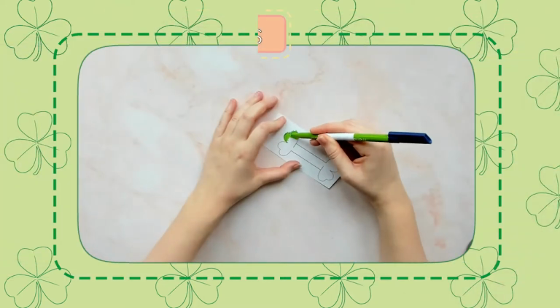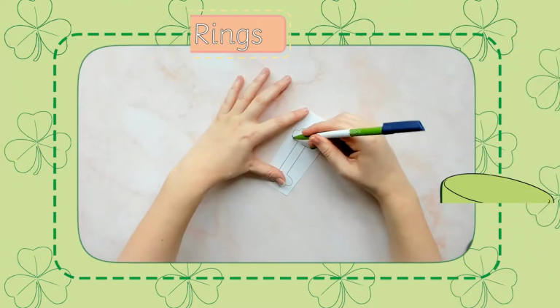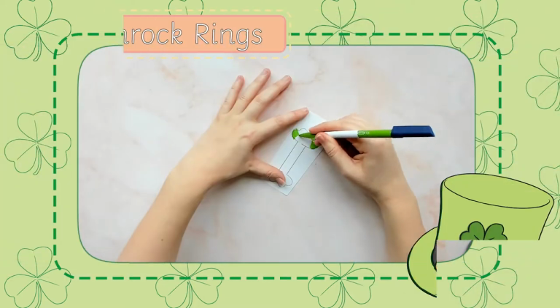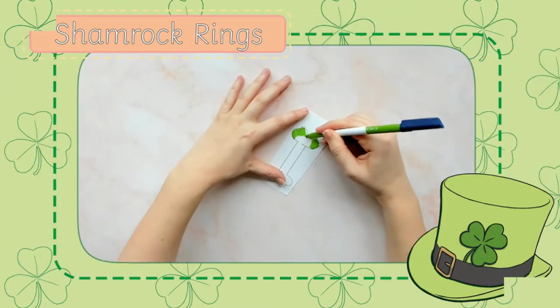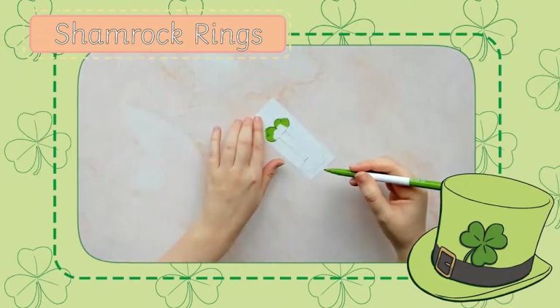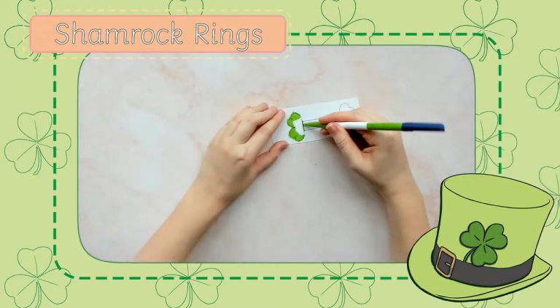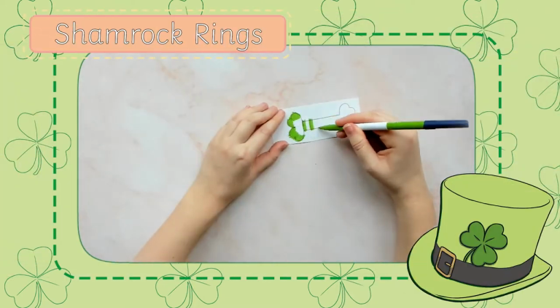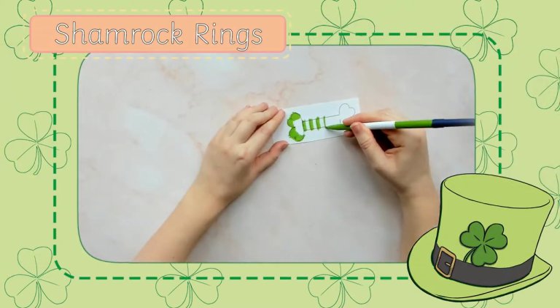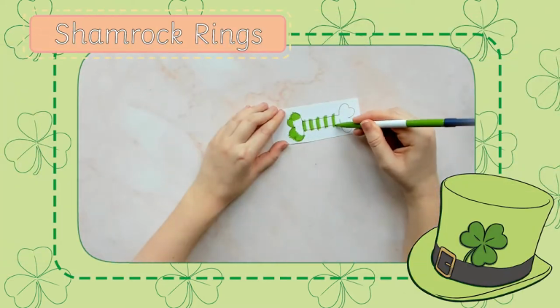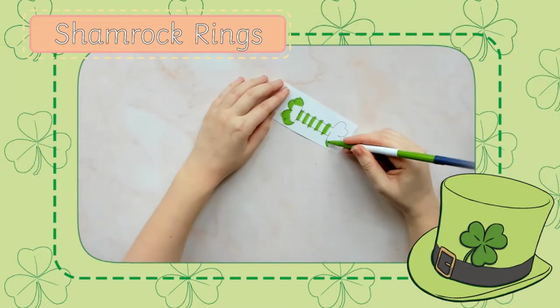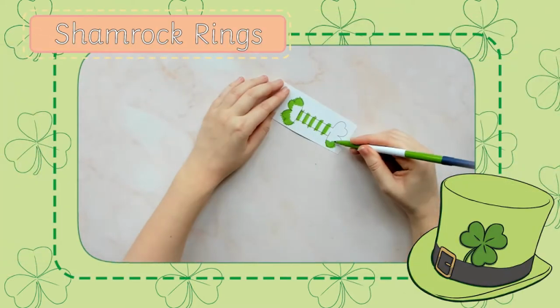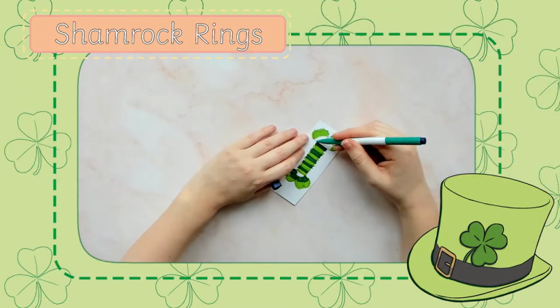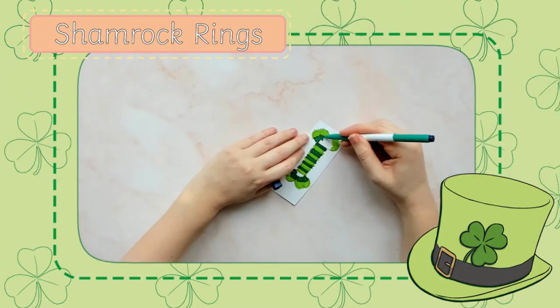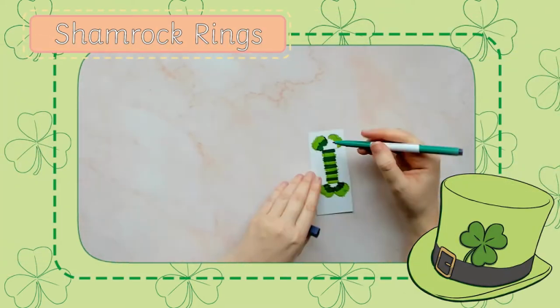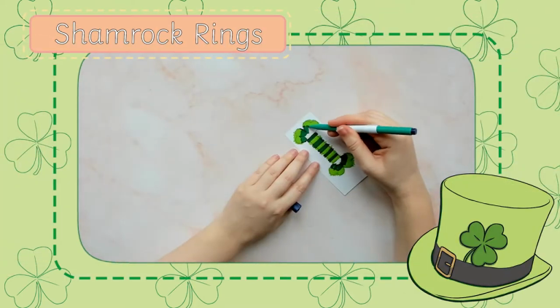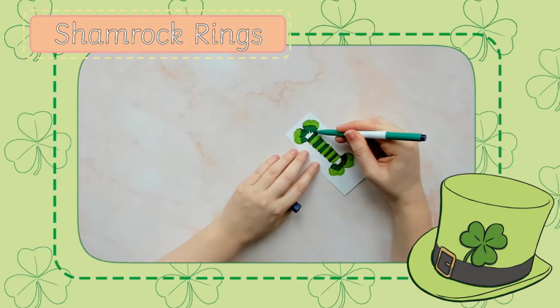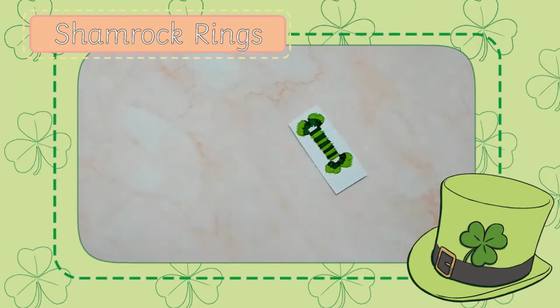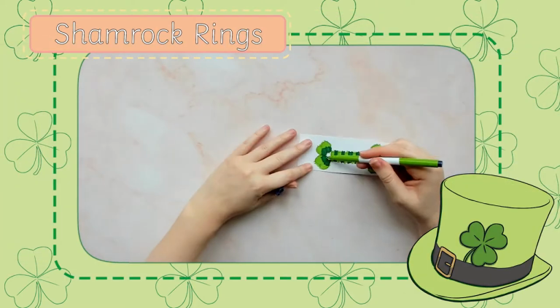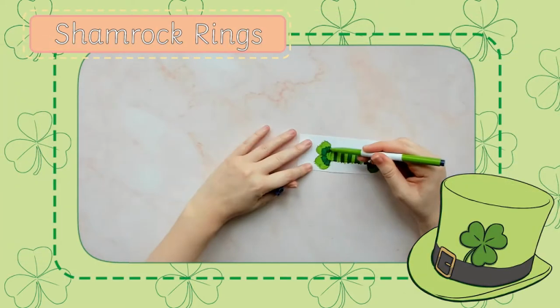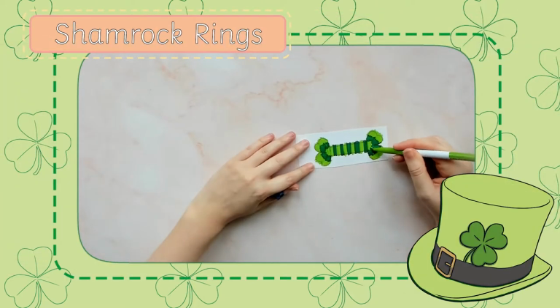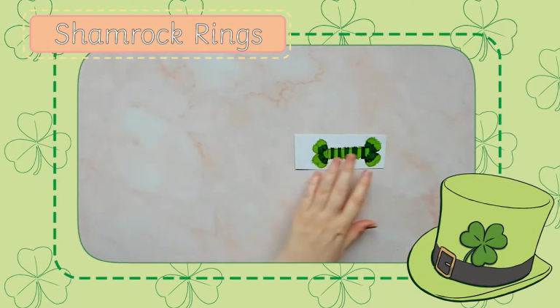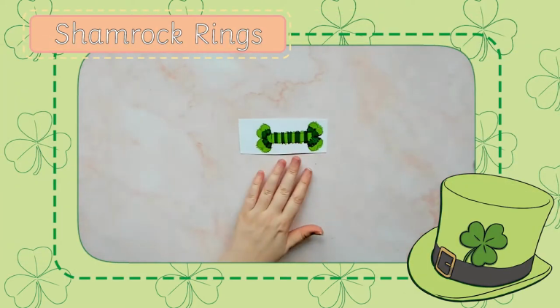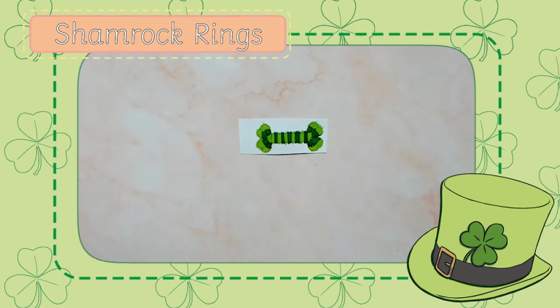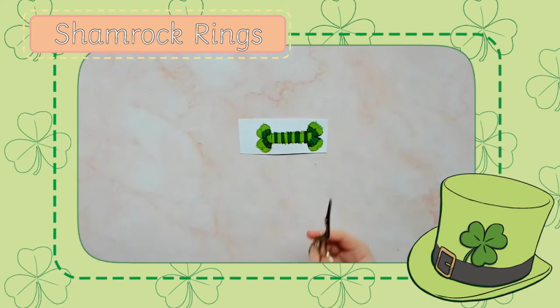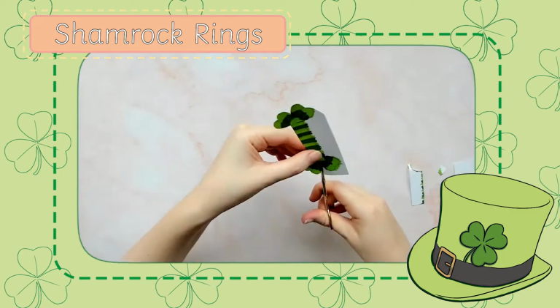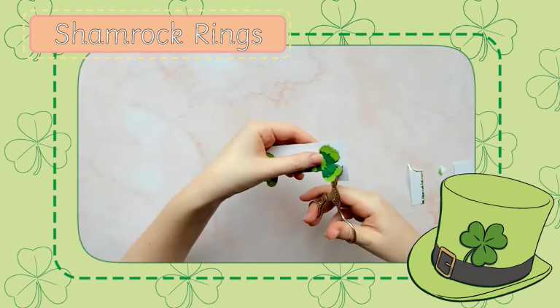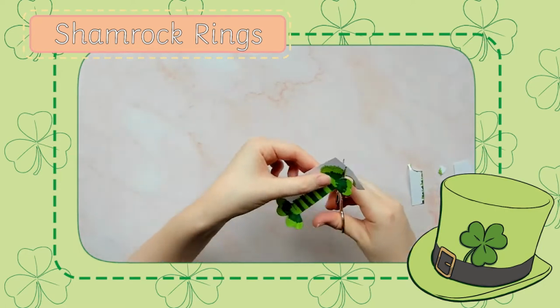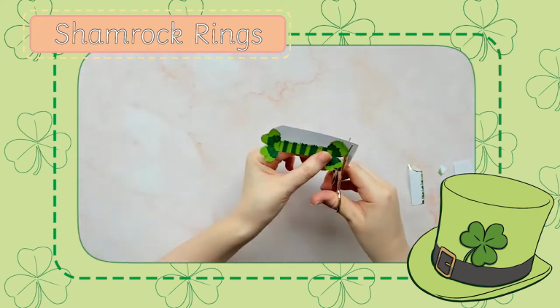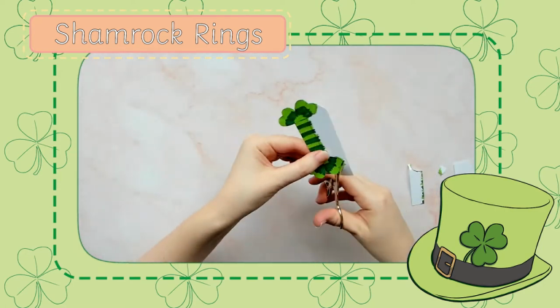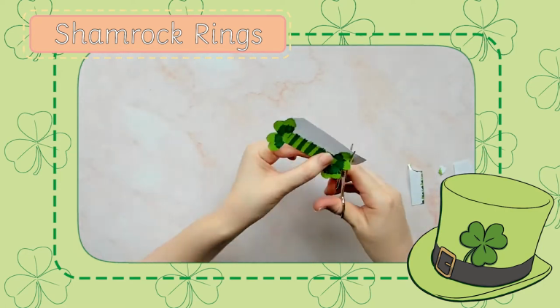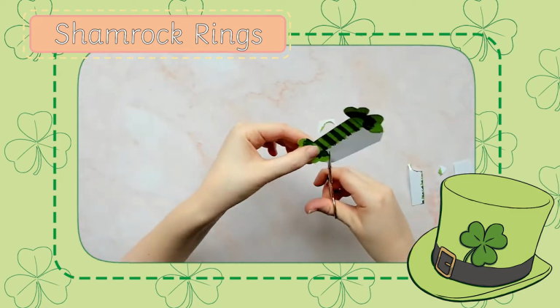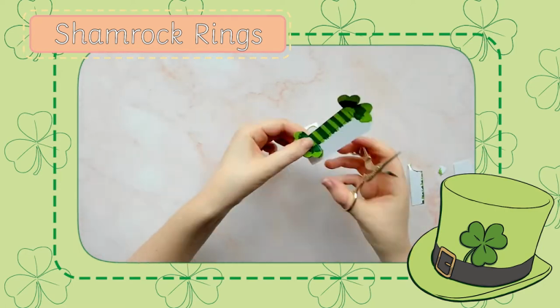Shamrocks are everywhere on St. Patrick's Day, so why not make some of these shamrock rings to wear whilst you celebrate?